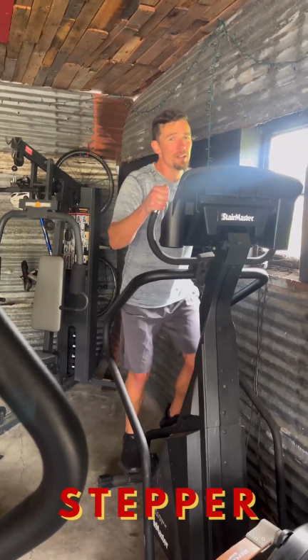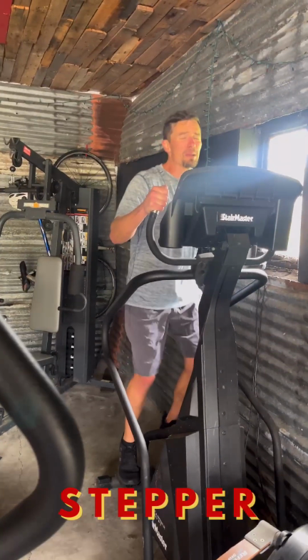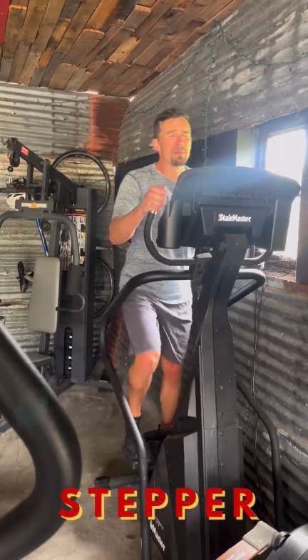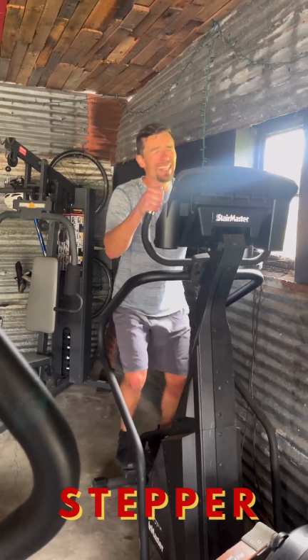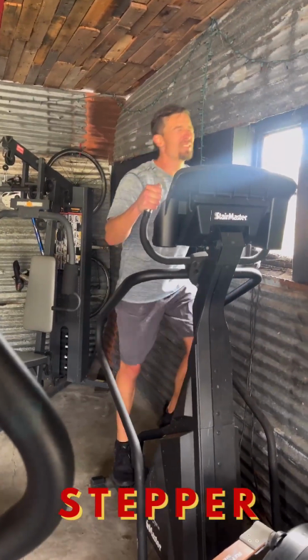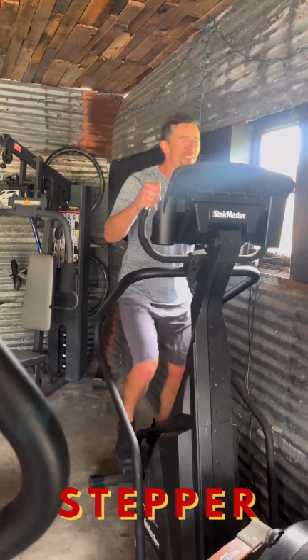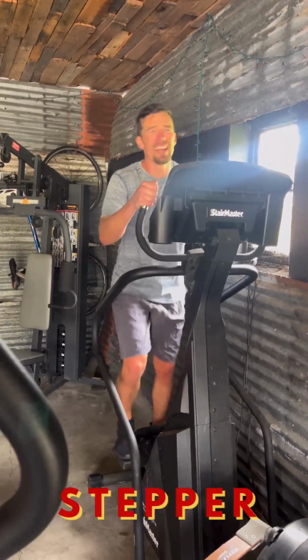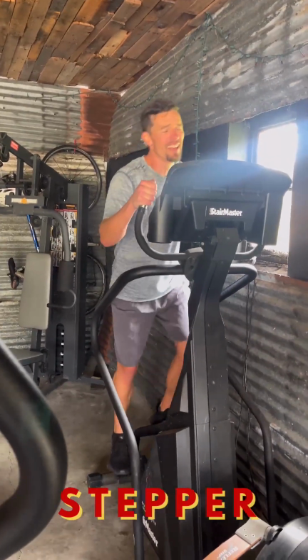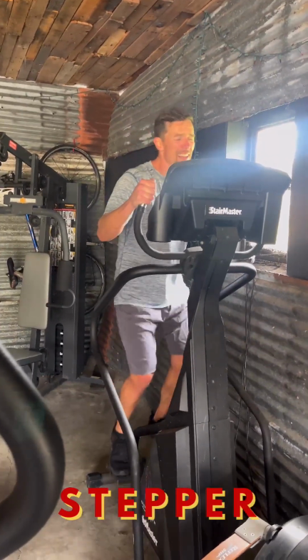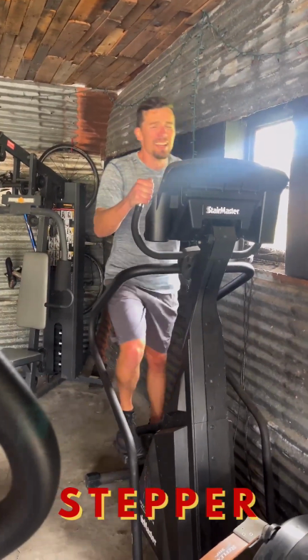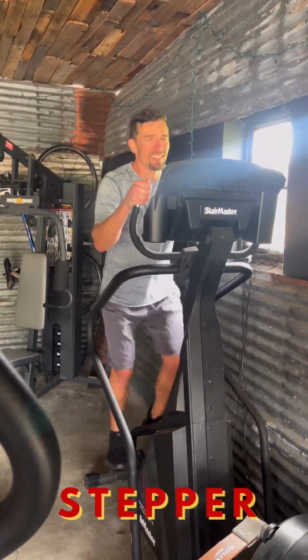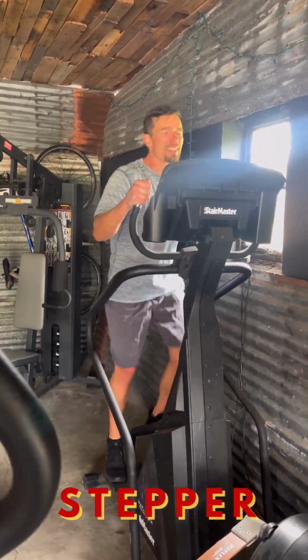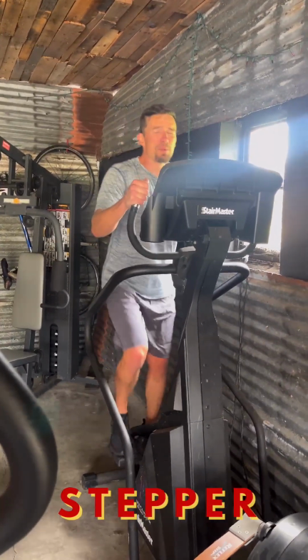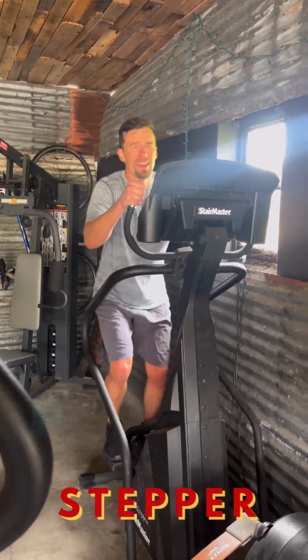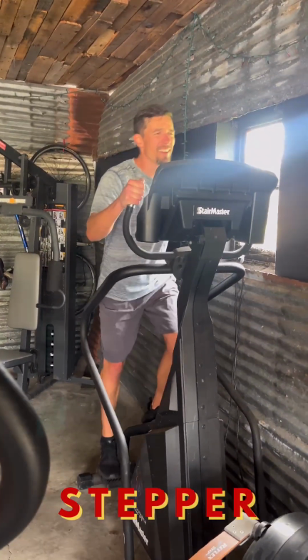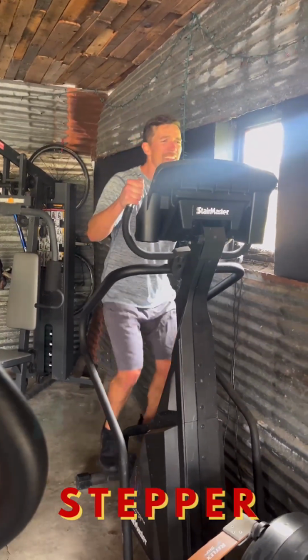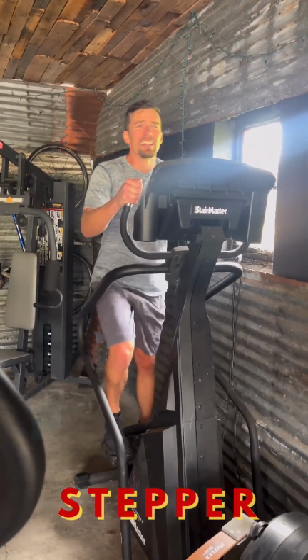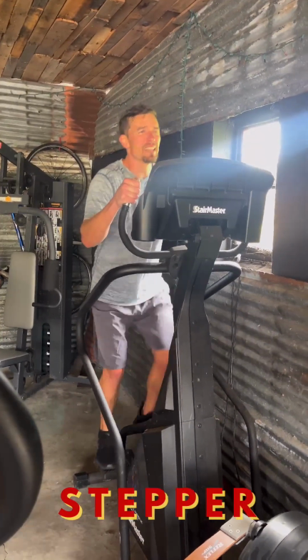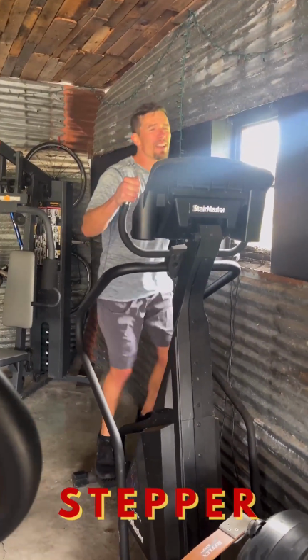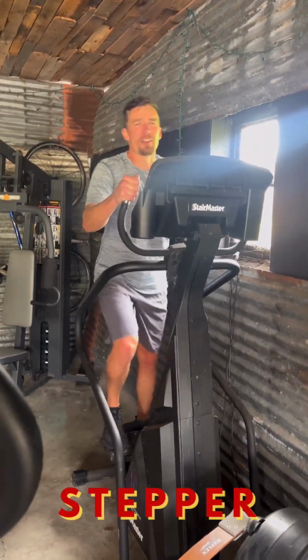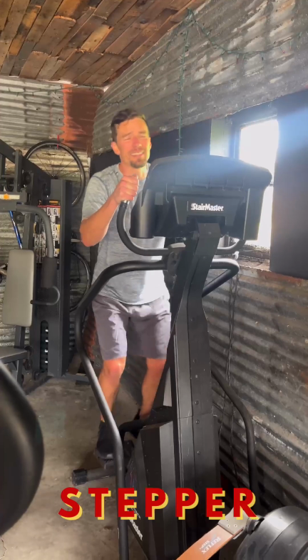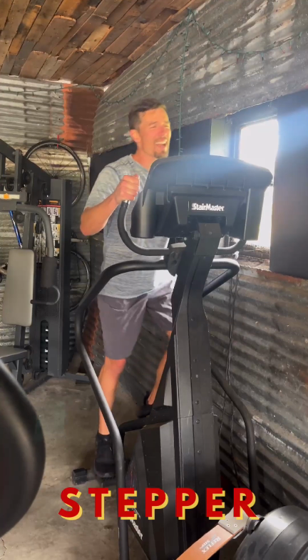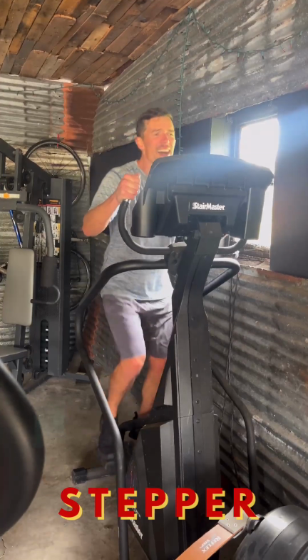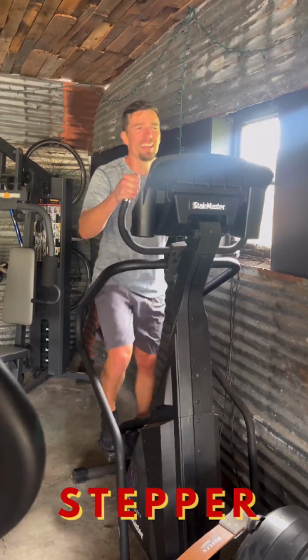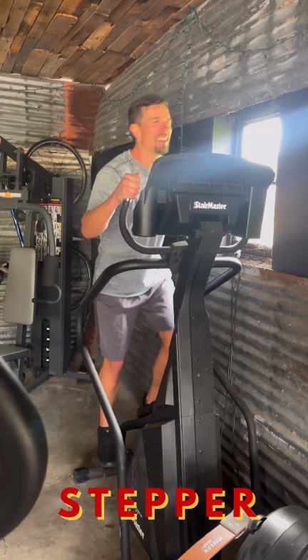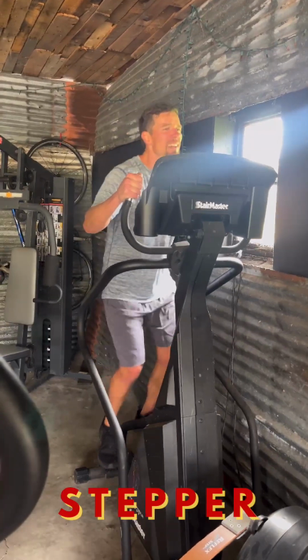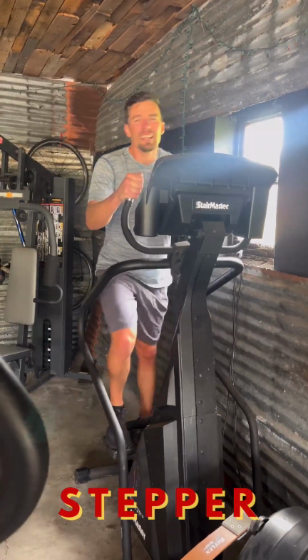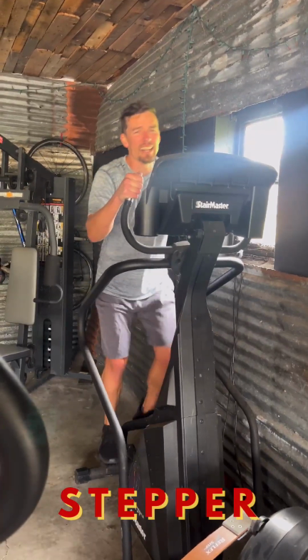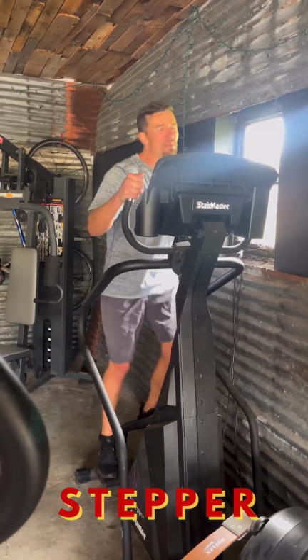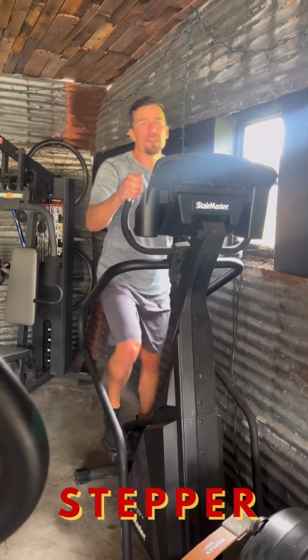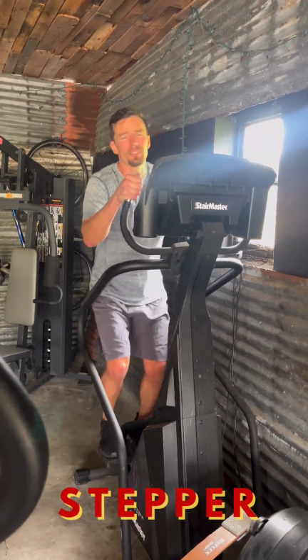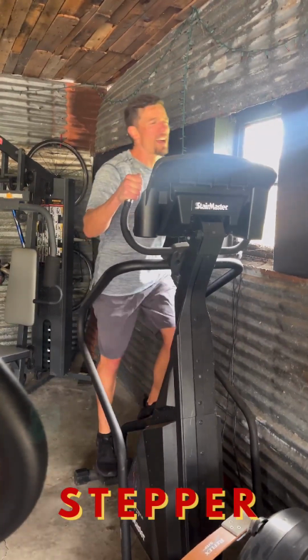Probably my least favorite is the stepper. Keeps that heart rate high. We got to keep the feet off the ground.